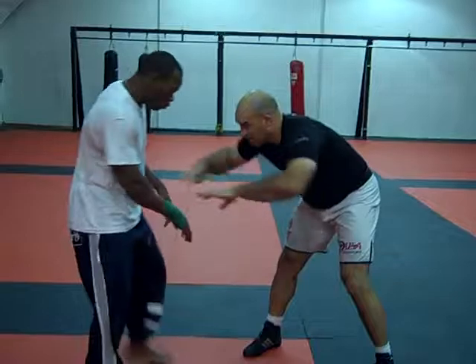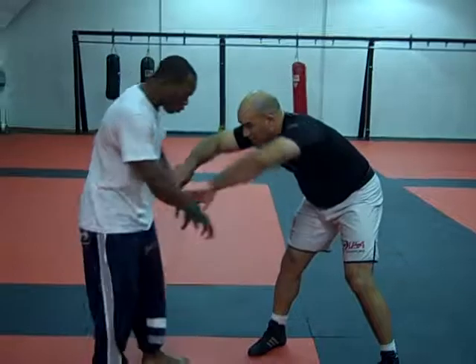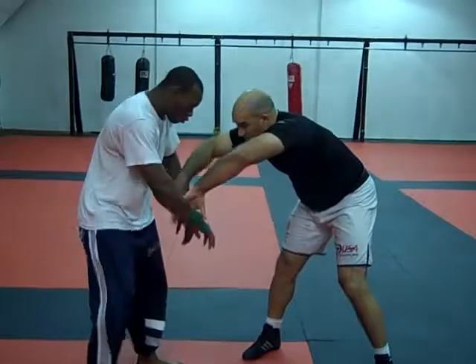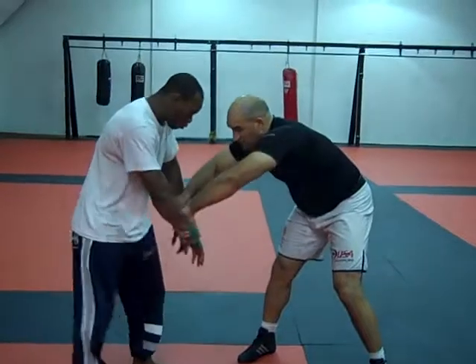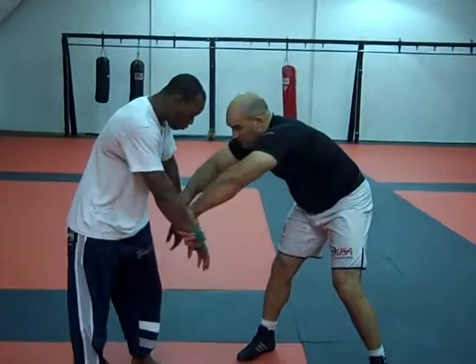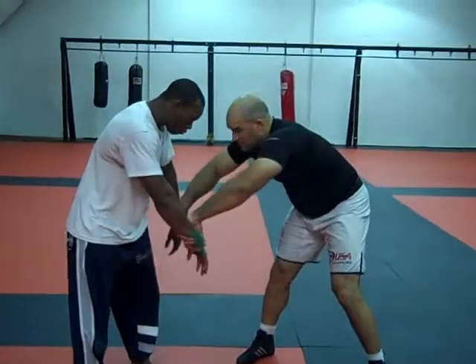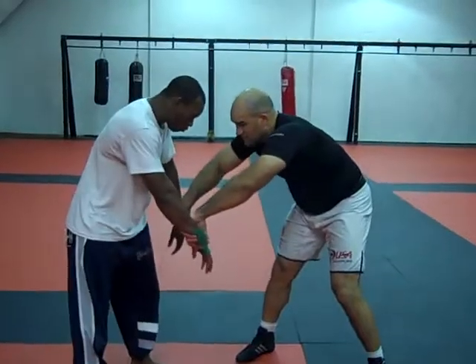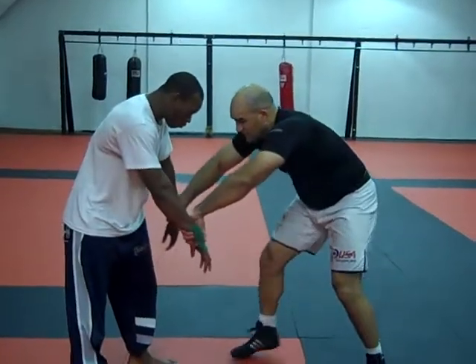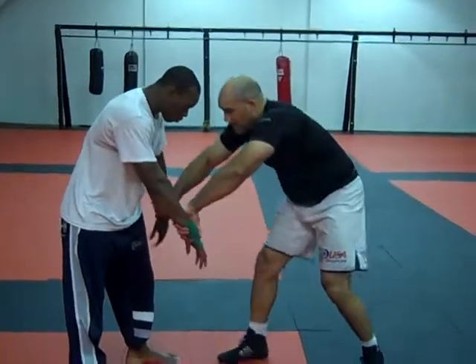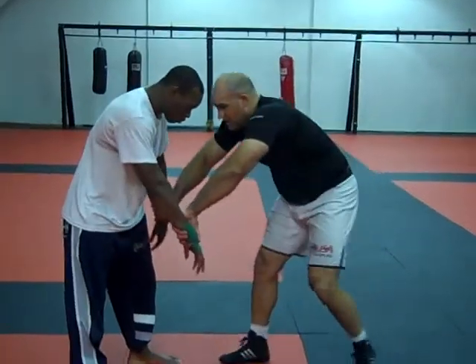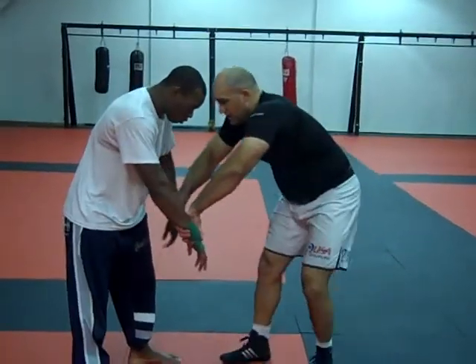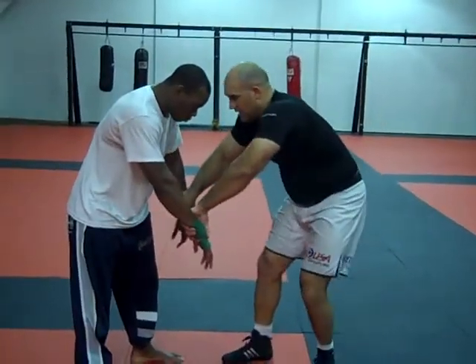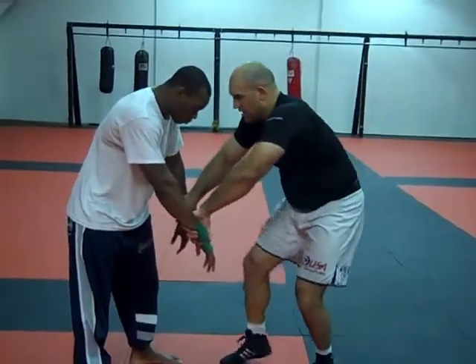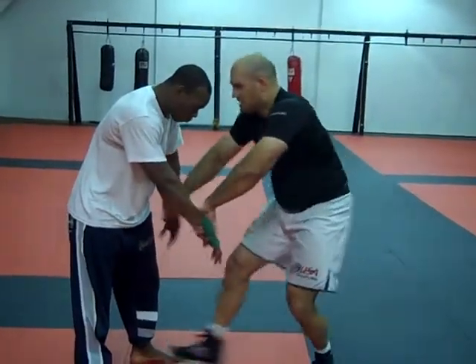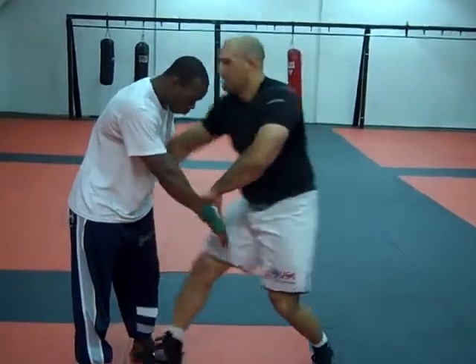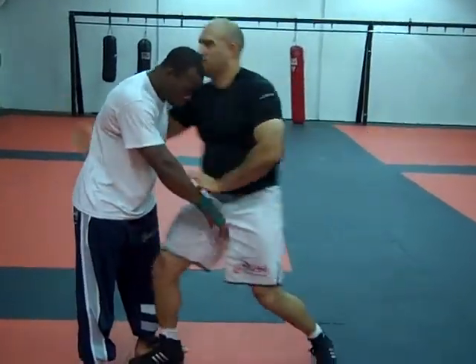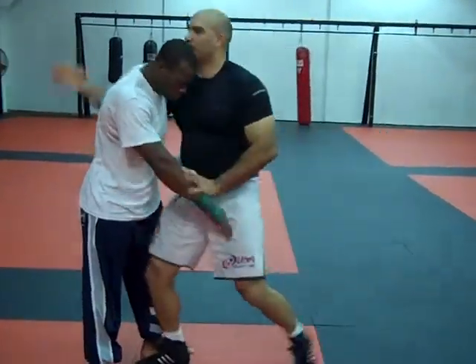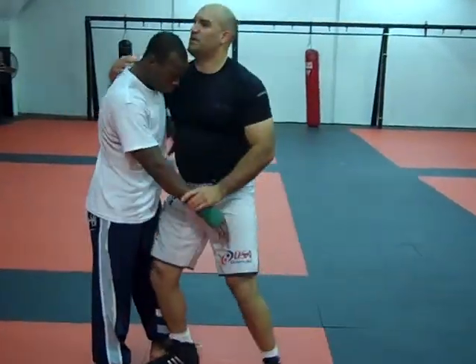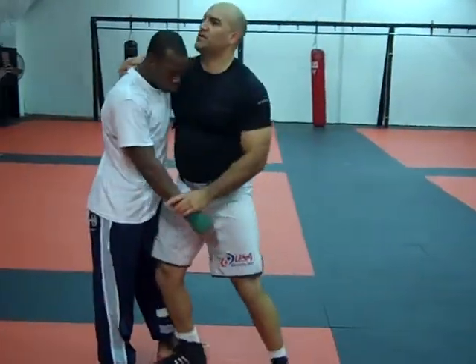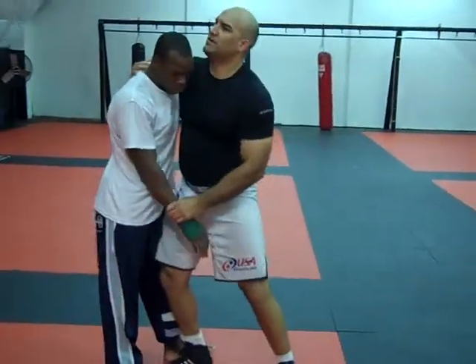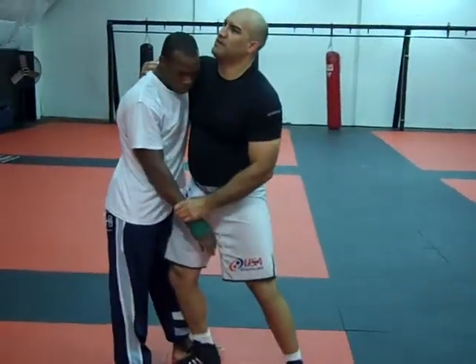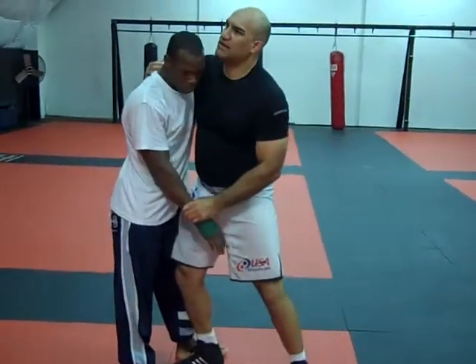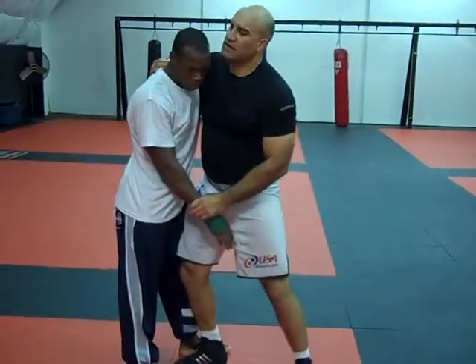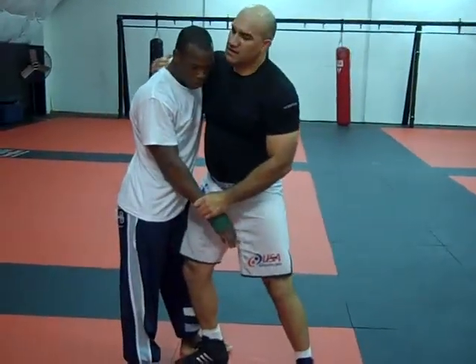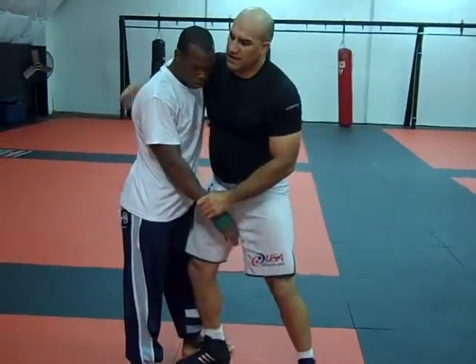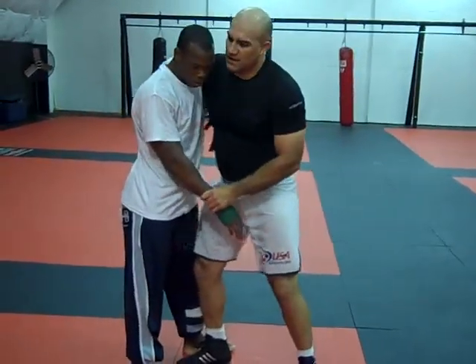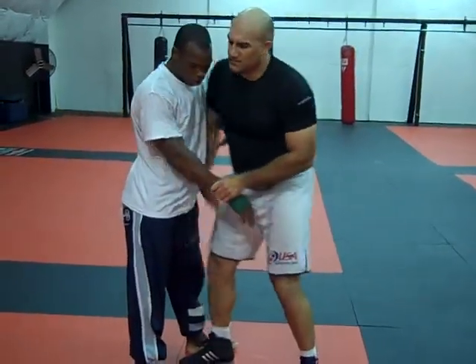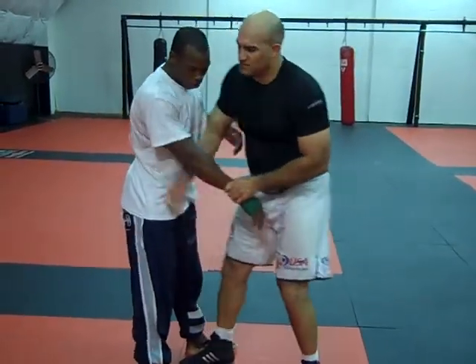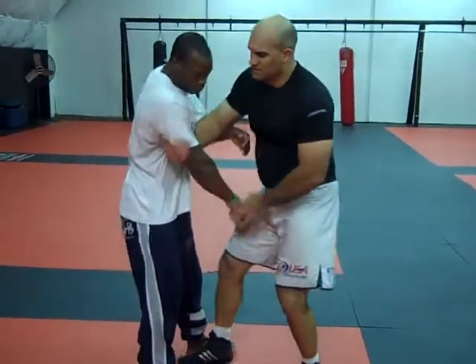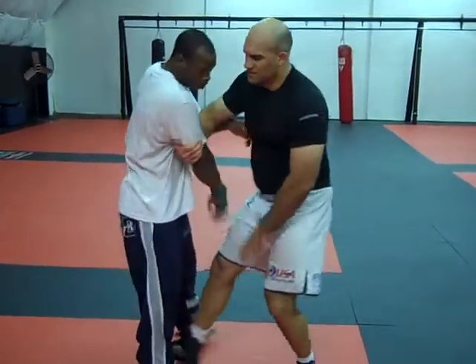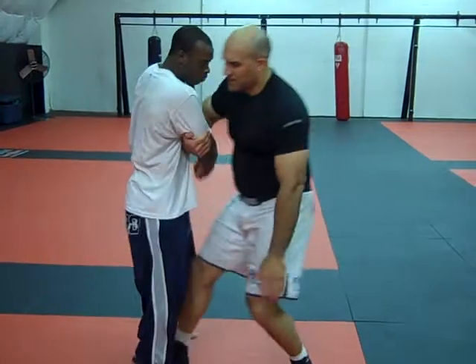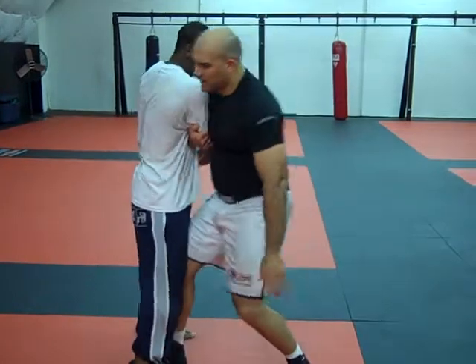I'm controlling the wrist, and I've come under hook, and I've switched to my drag.